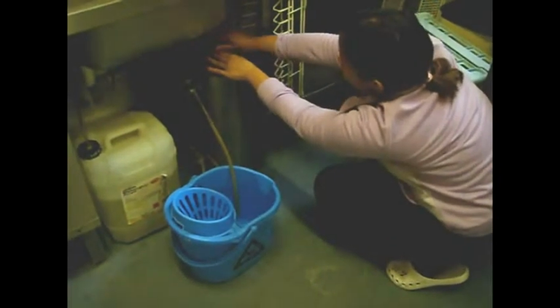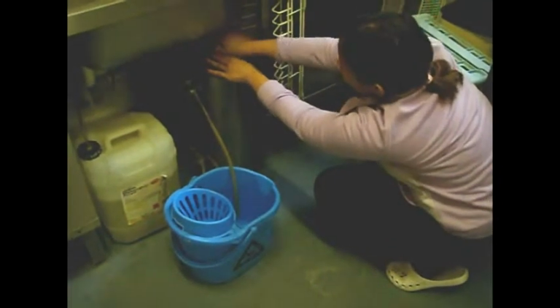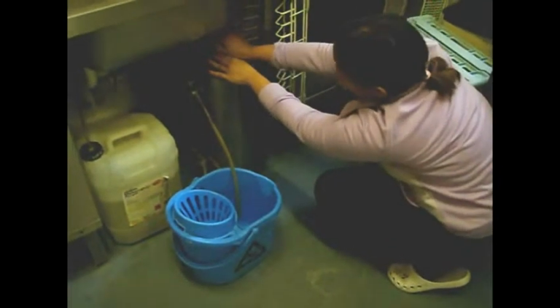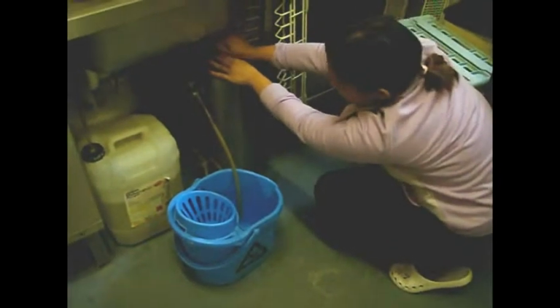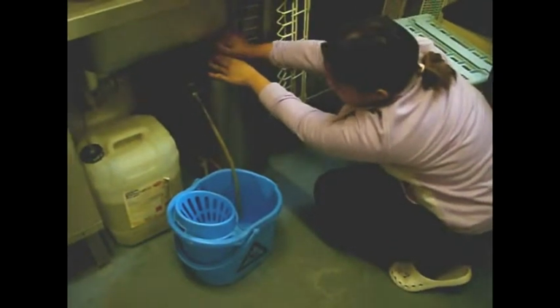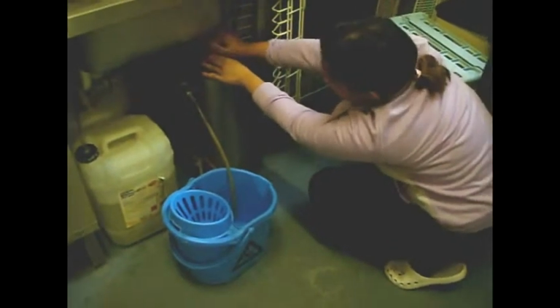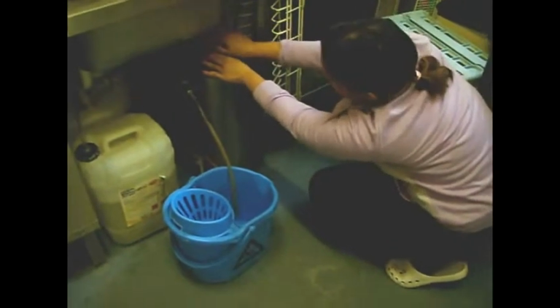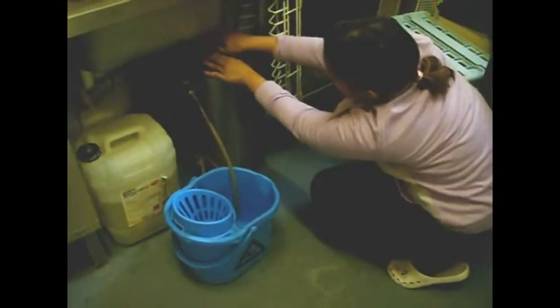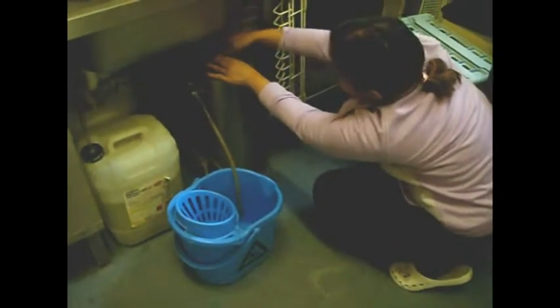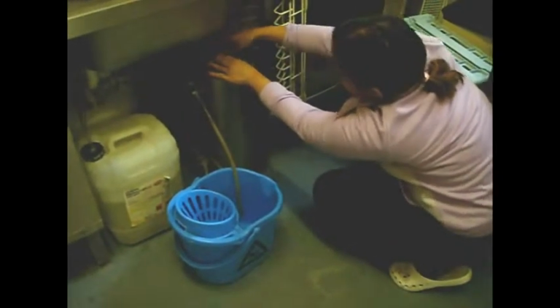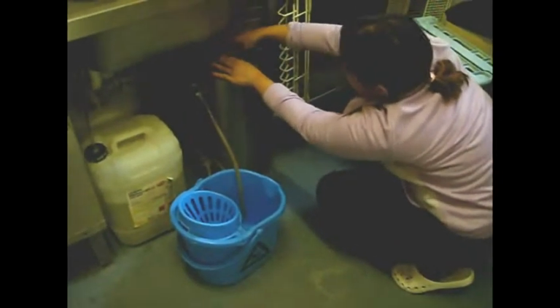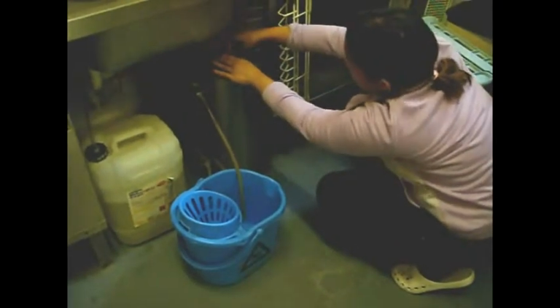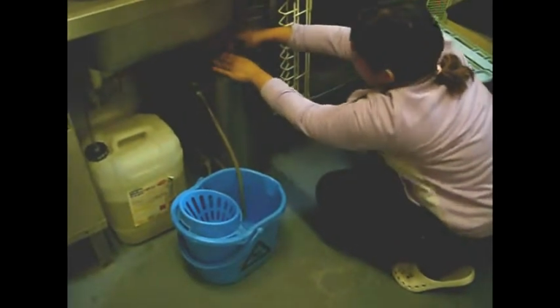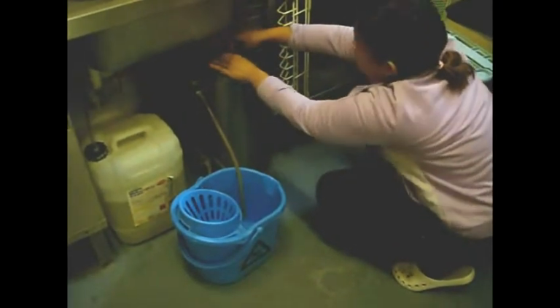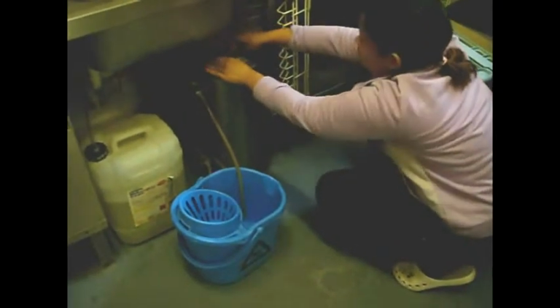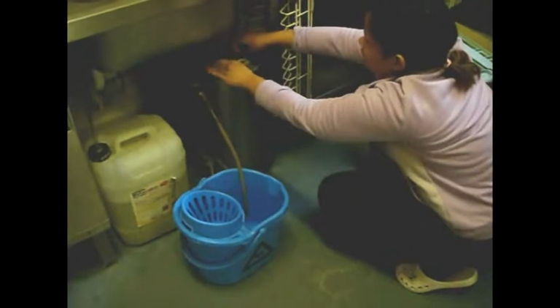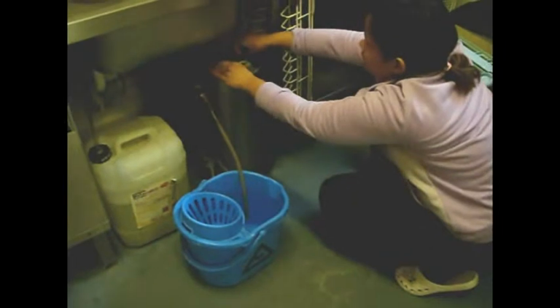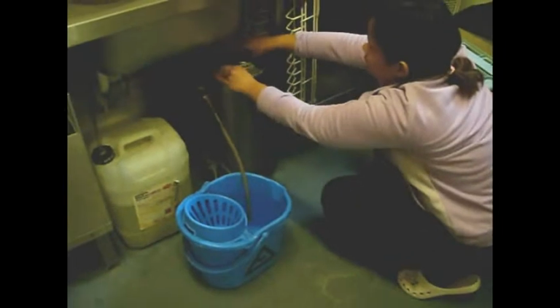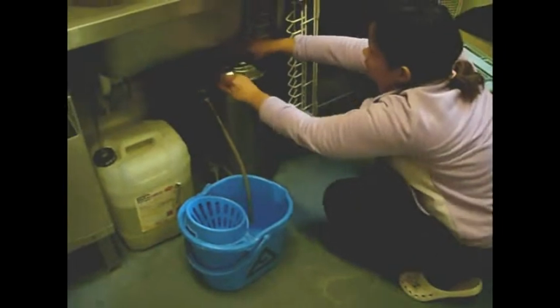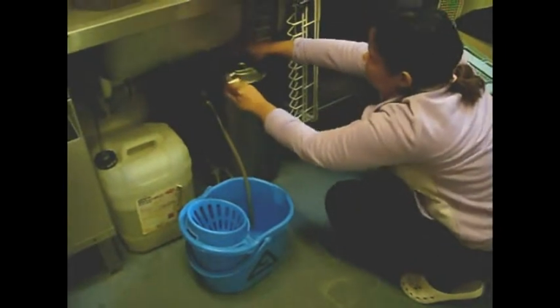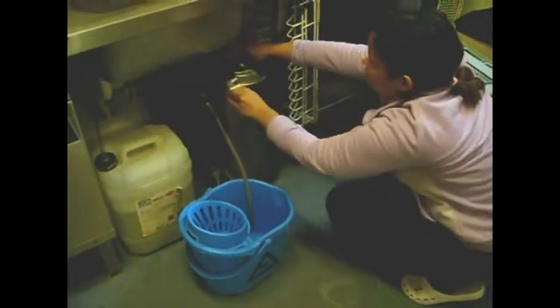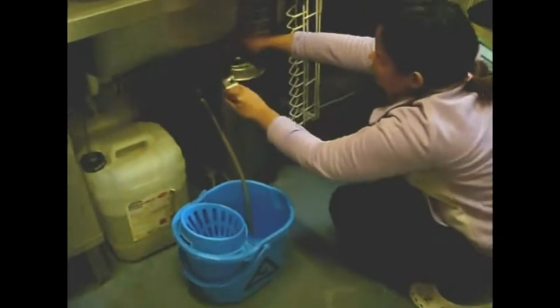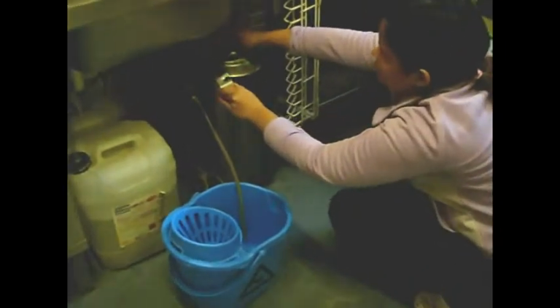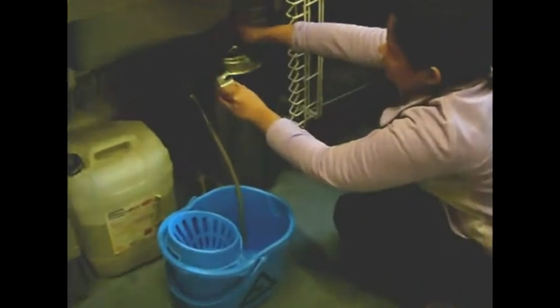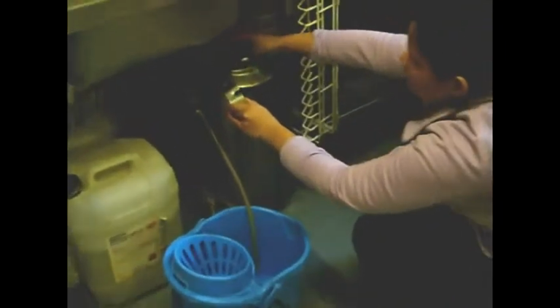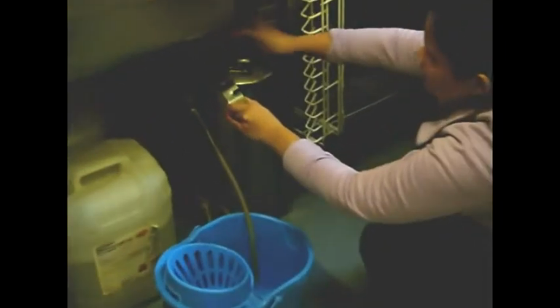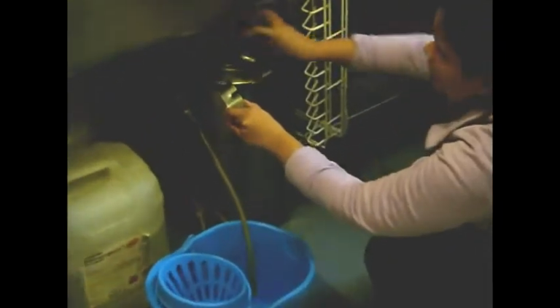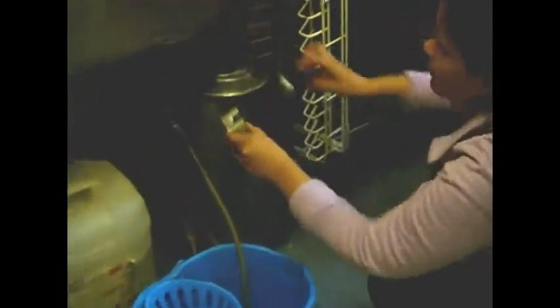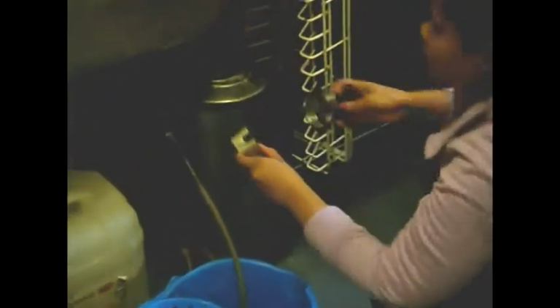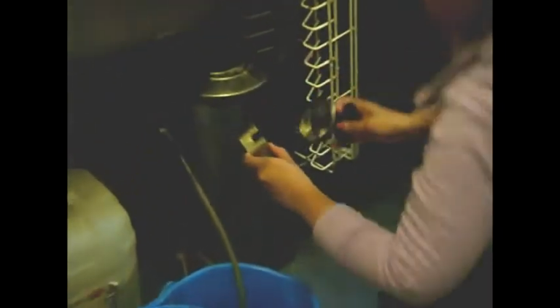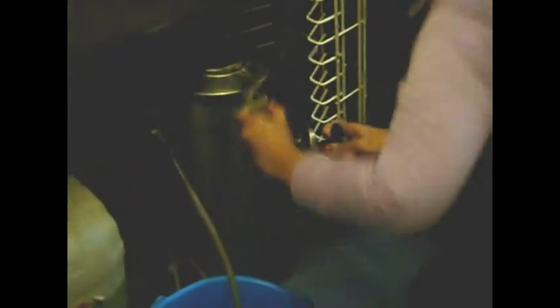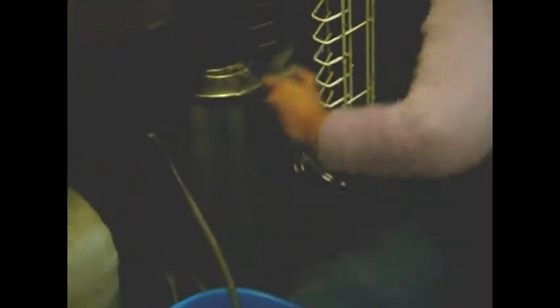When all the water is off, put two mugs of salt inside the container.